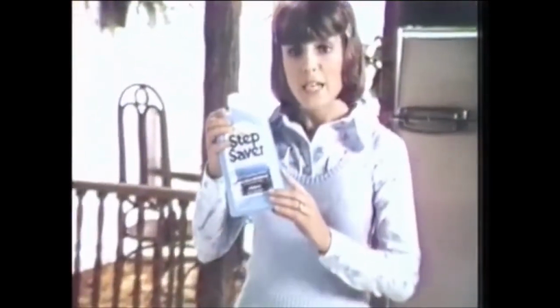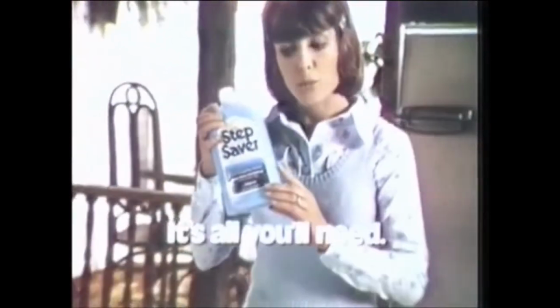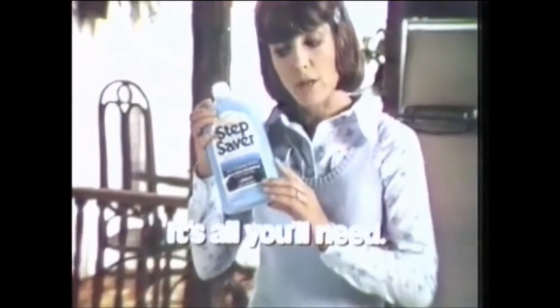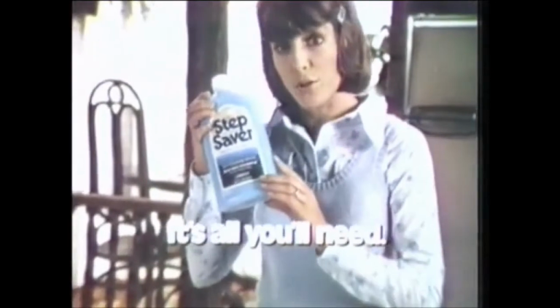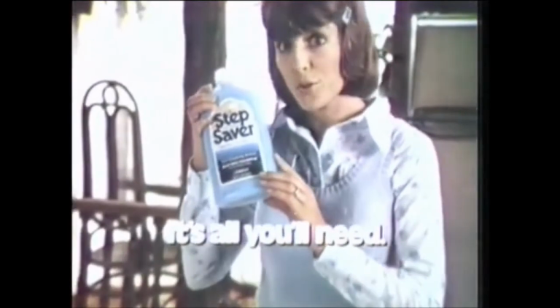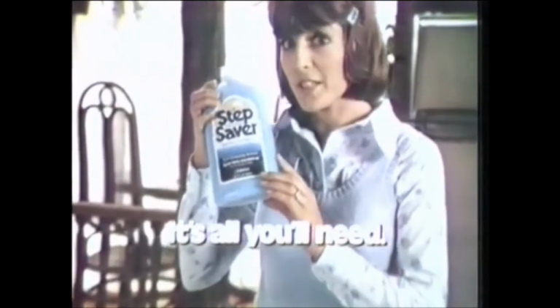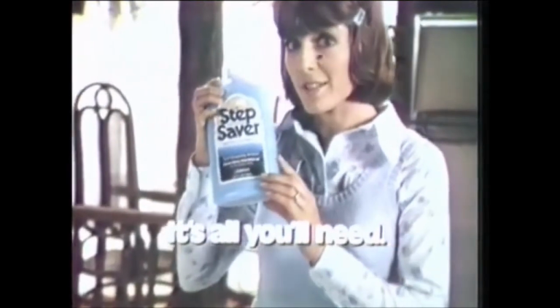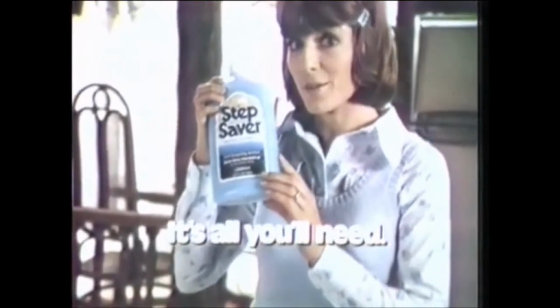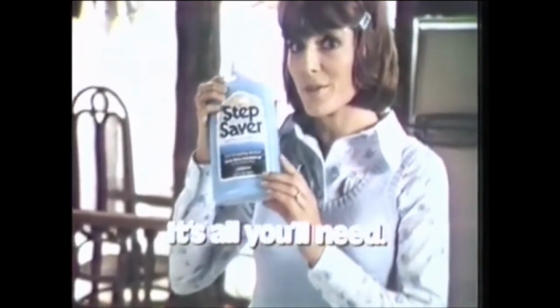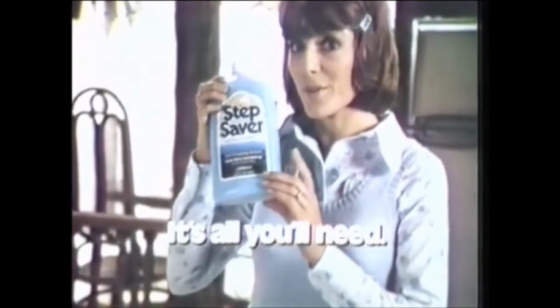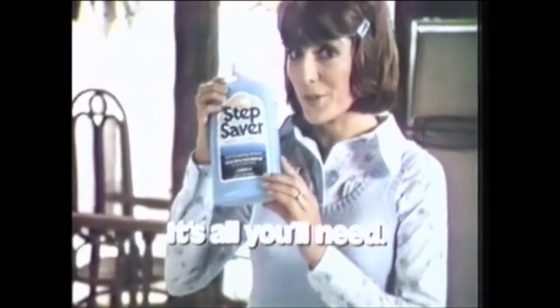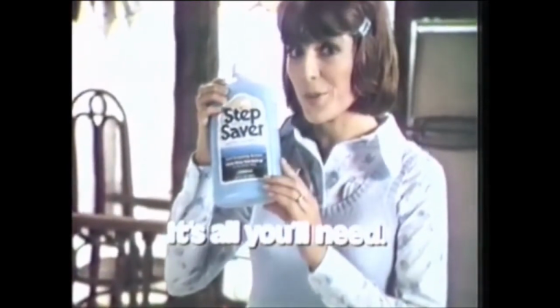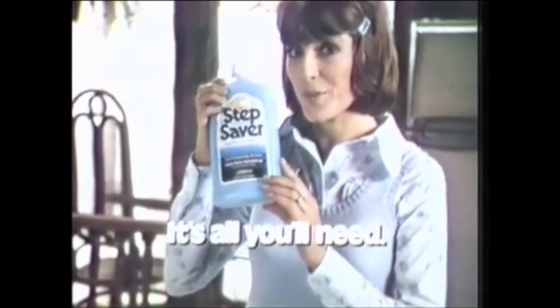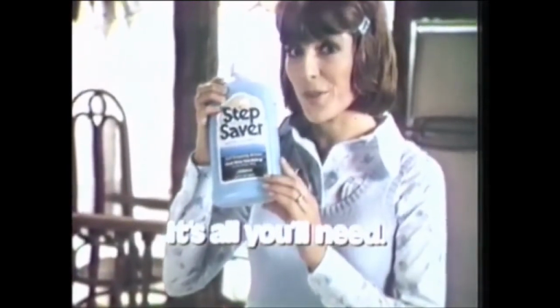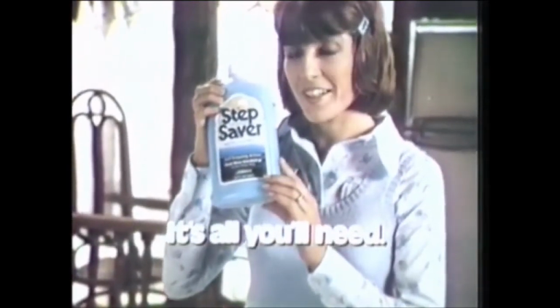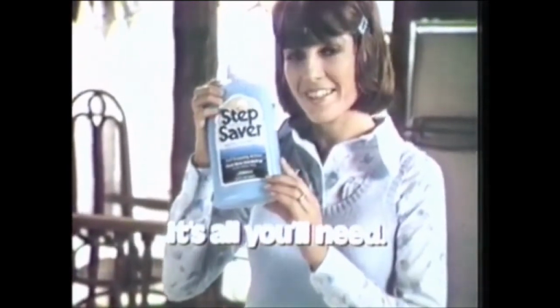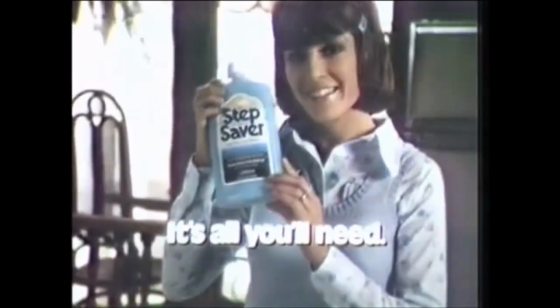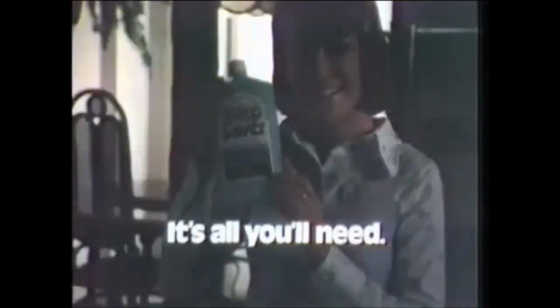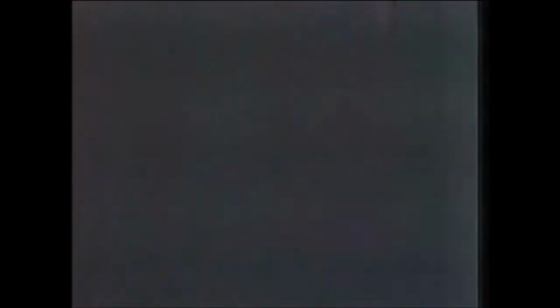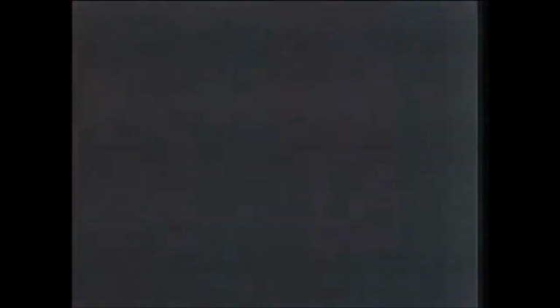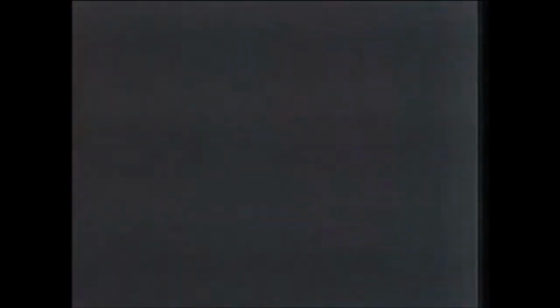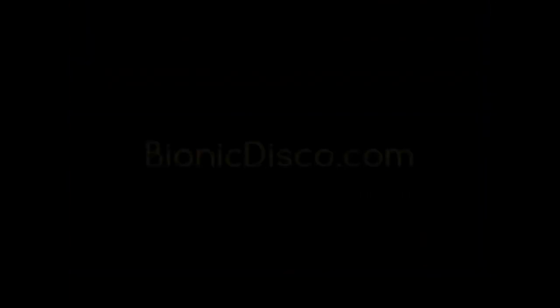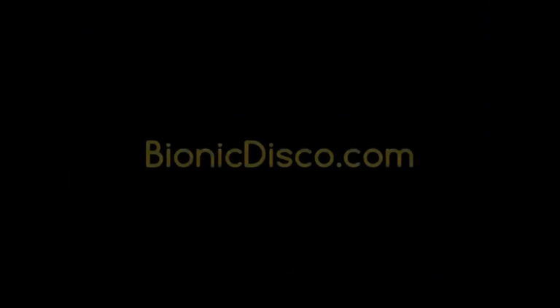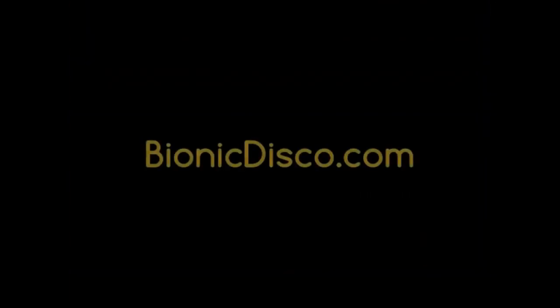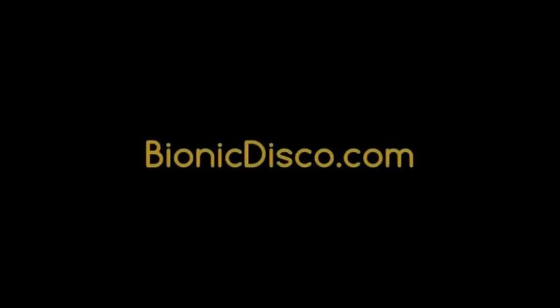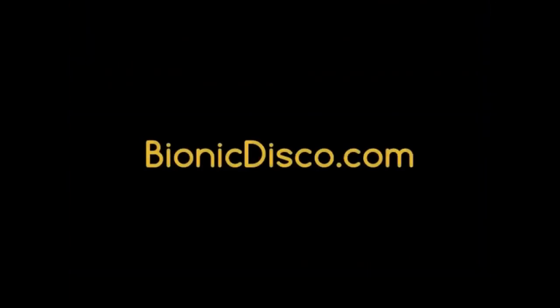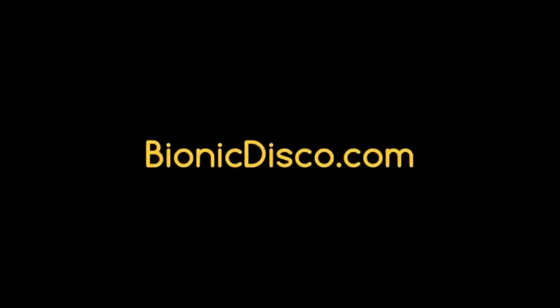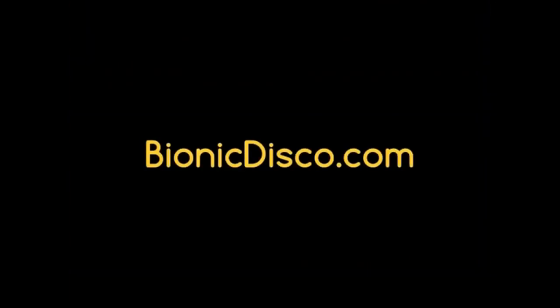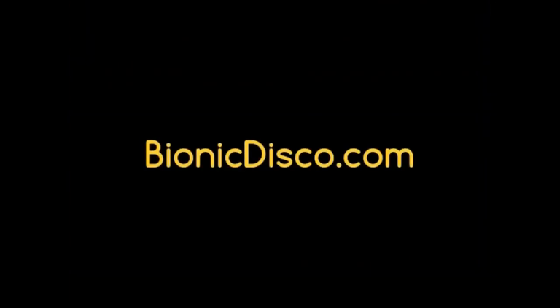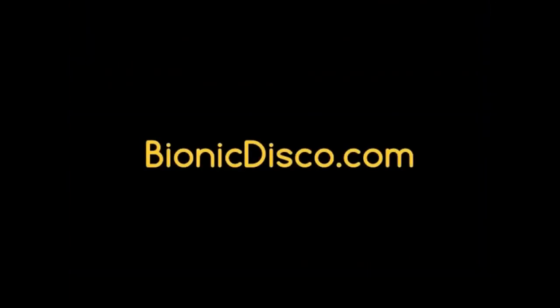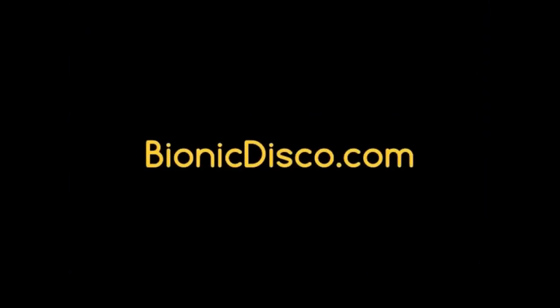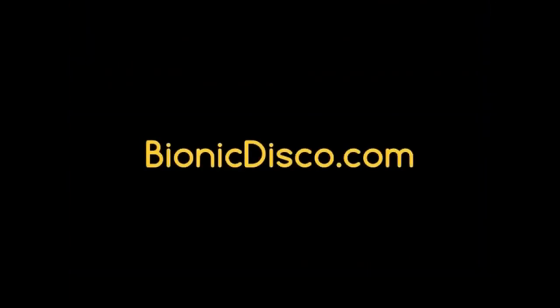It could be all you'll need to use on your floor. Step Saver.